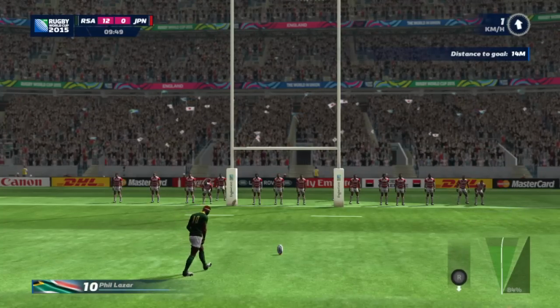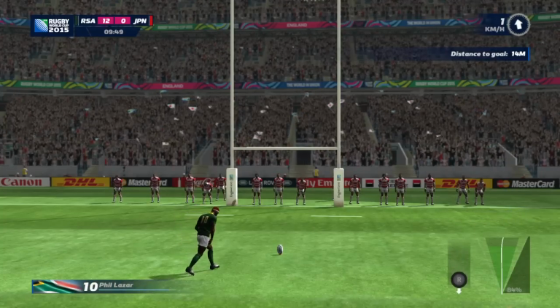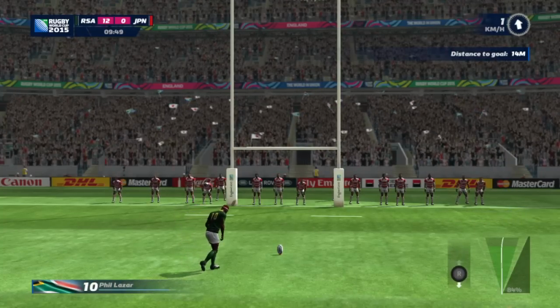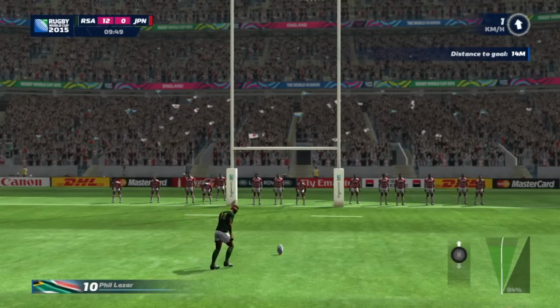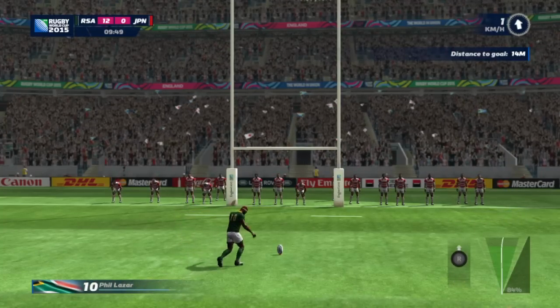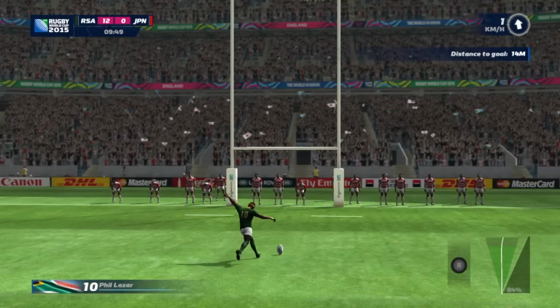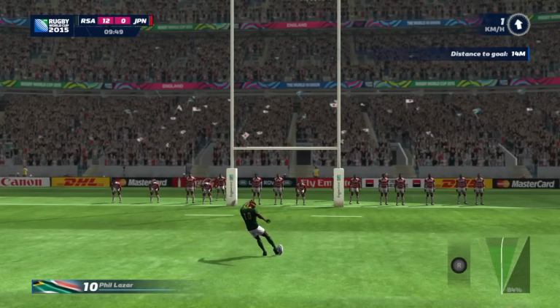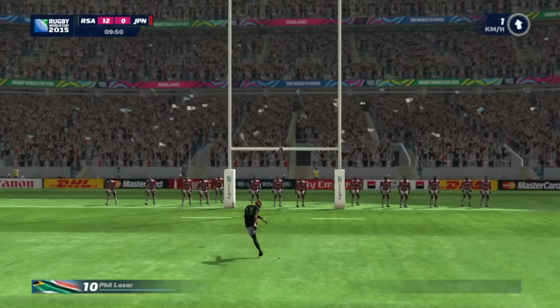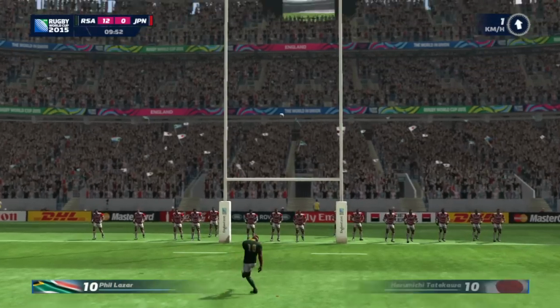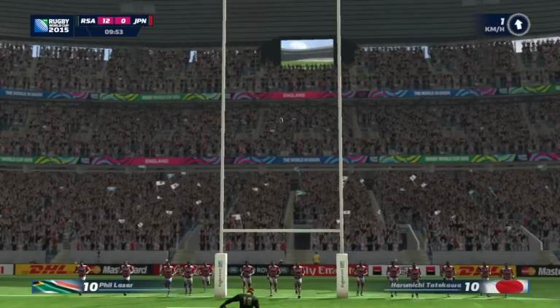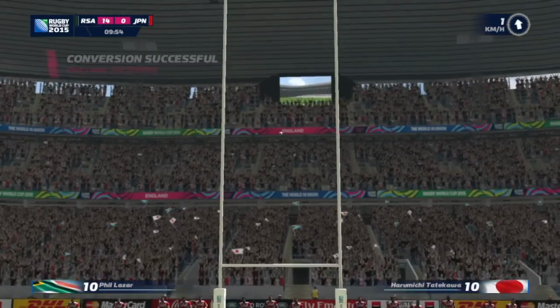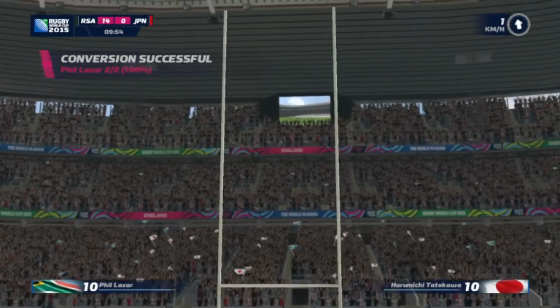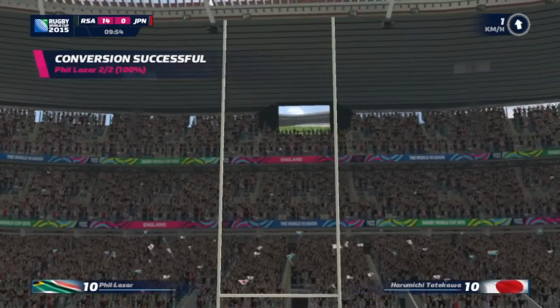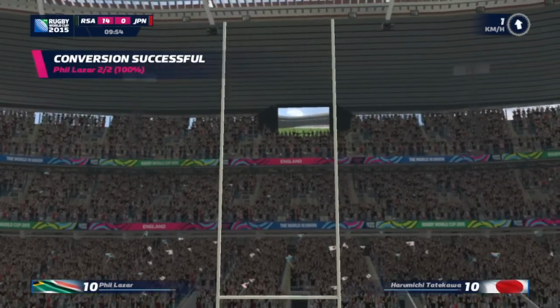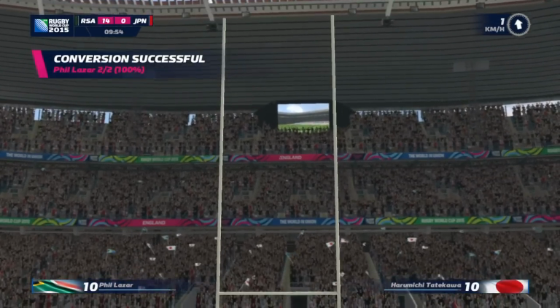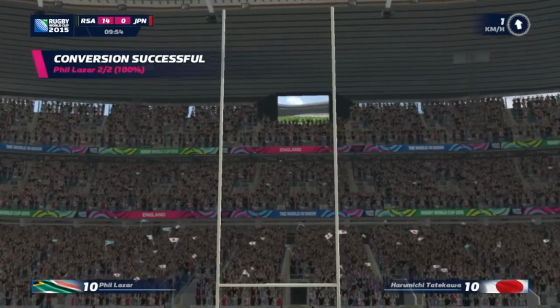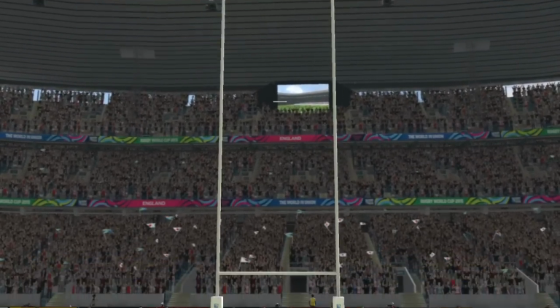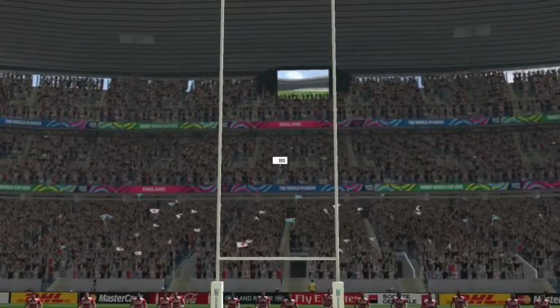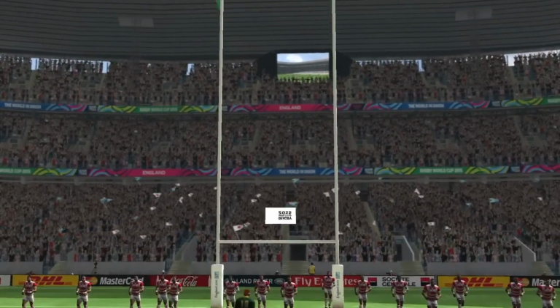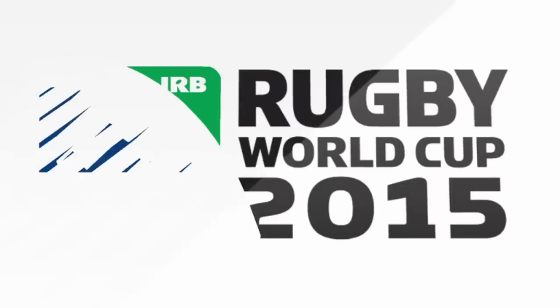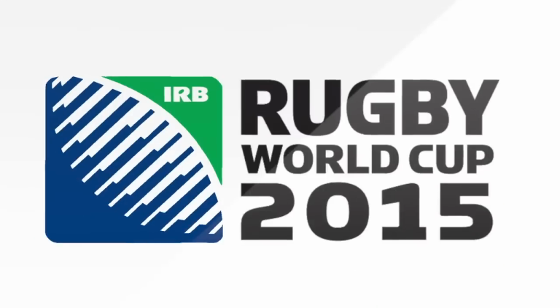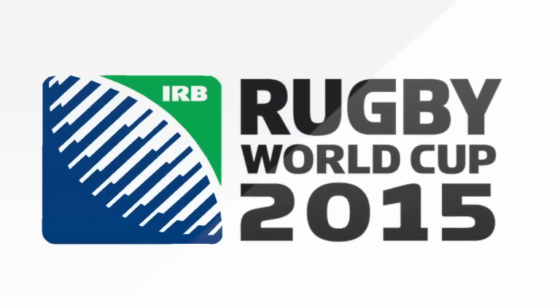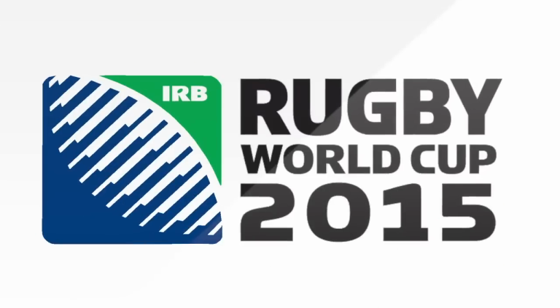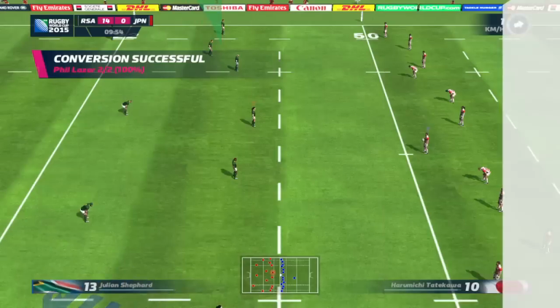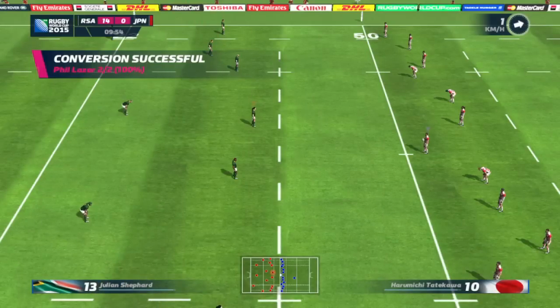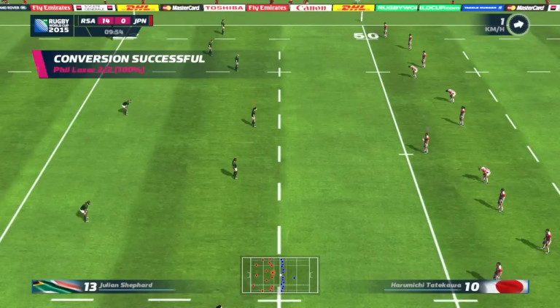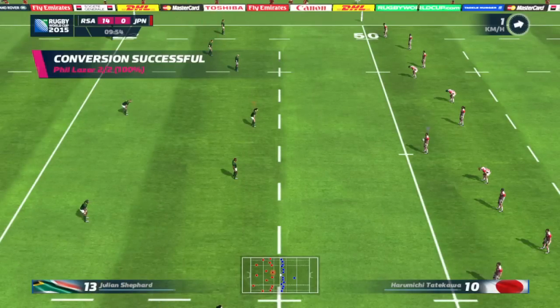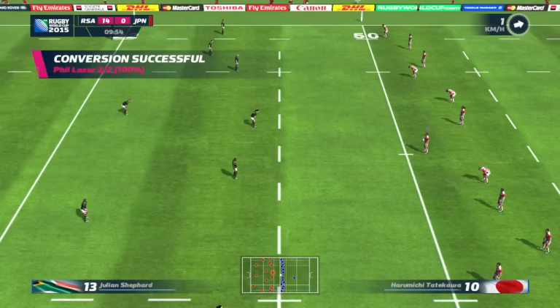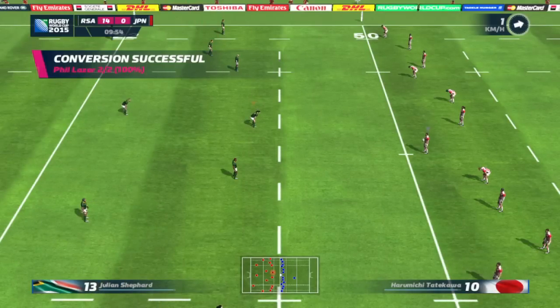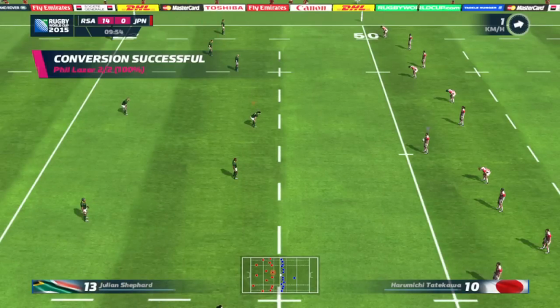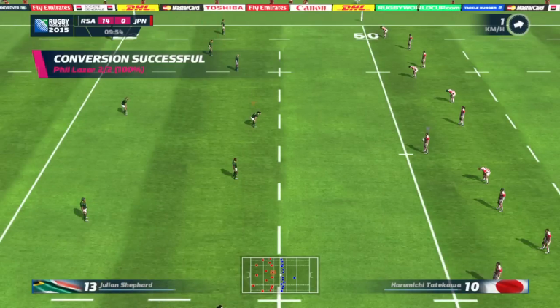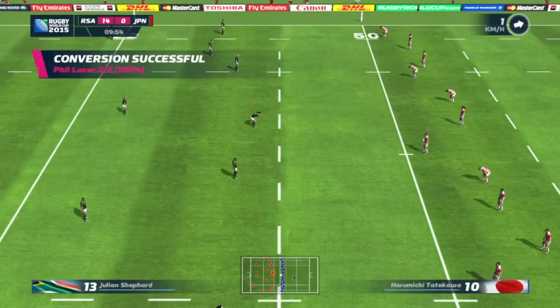Approaching the kick now. I didn't even look at that conversion — it was so easy, you knew he was going to get that.